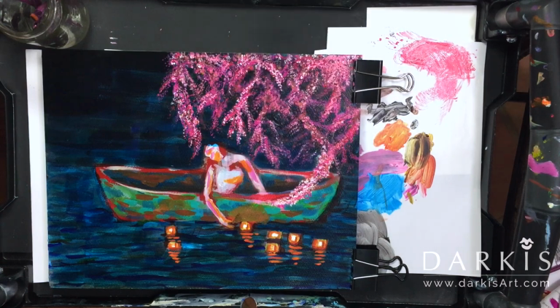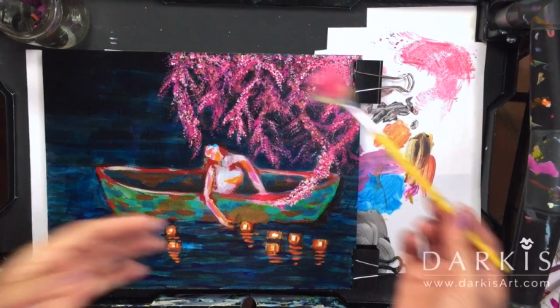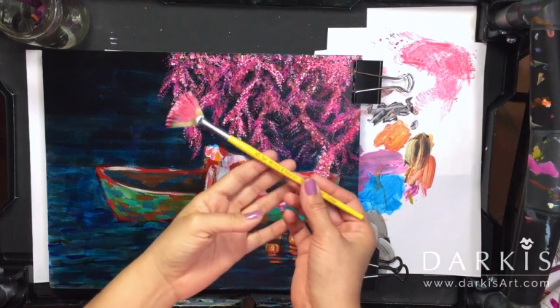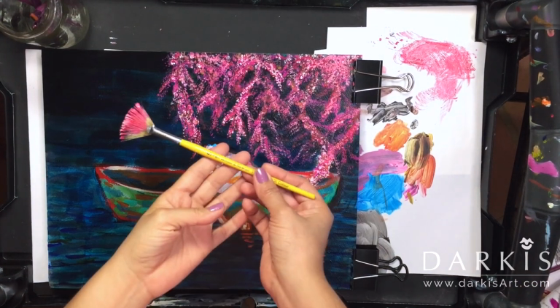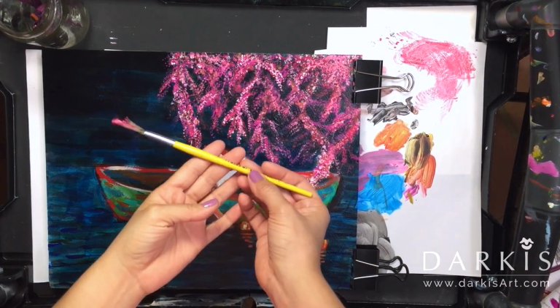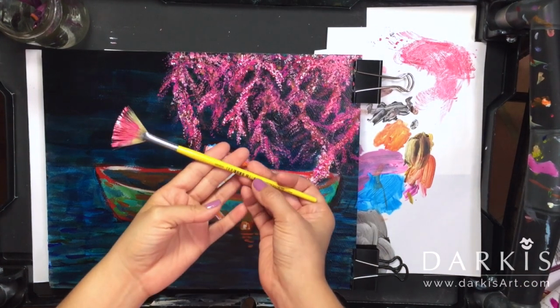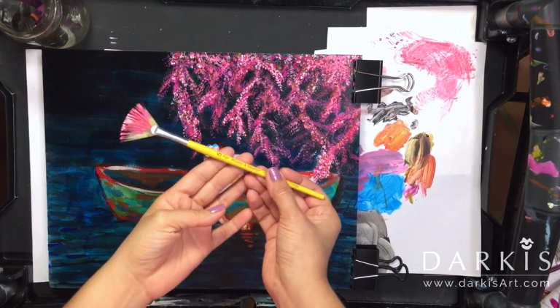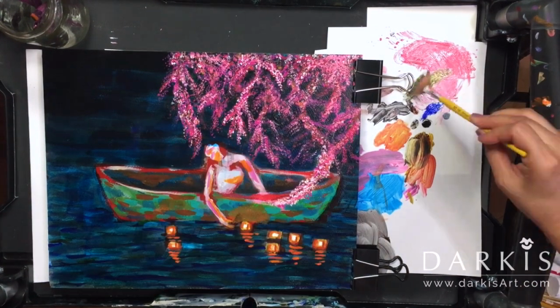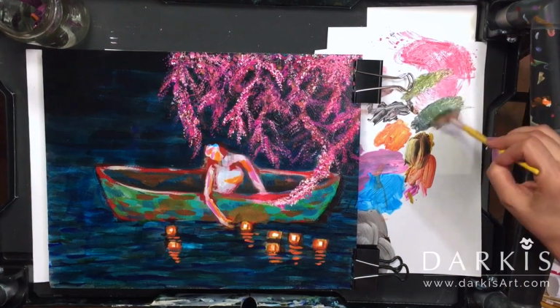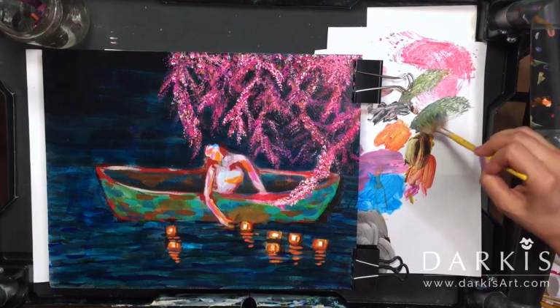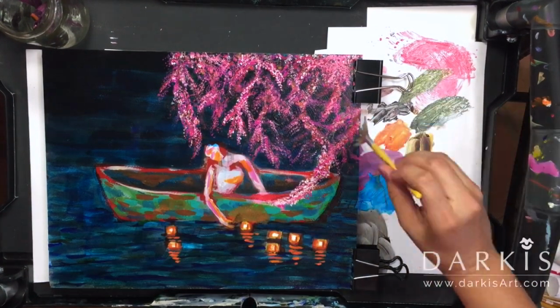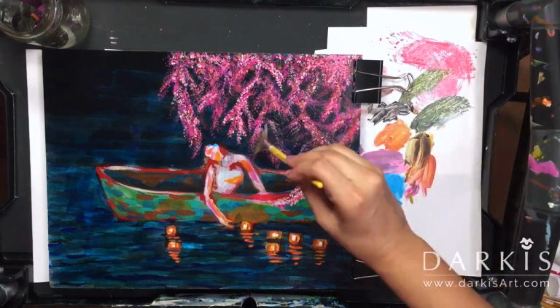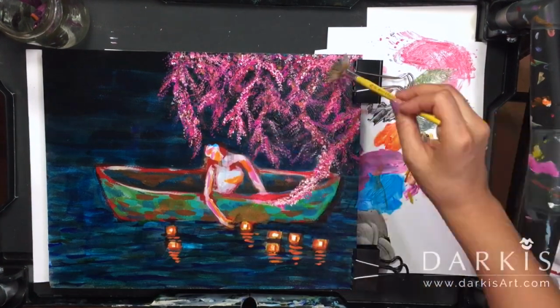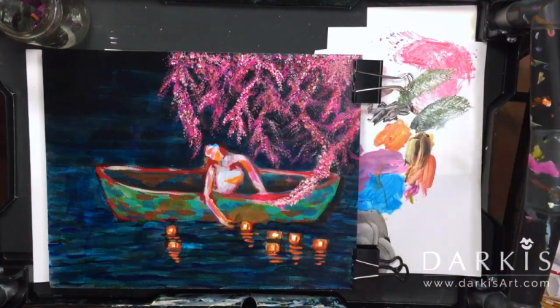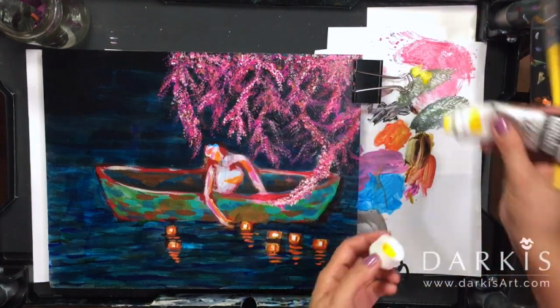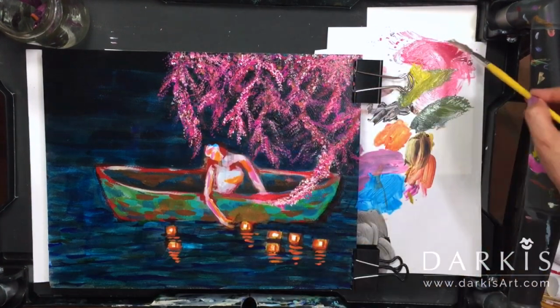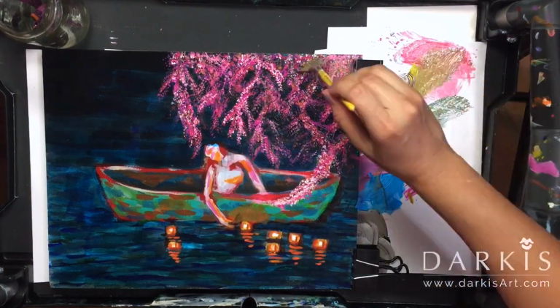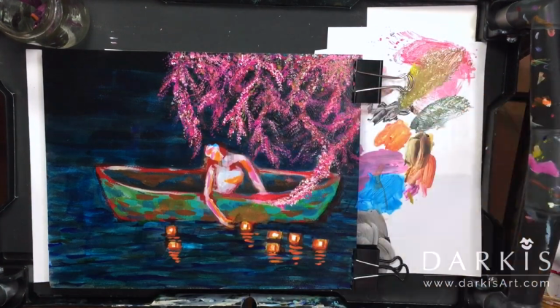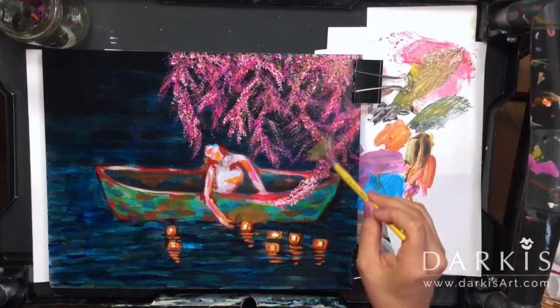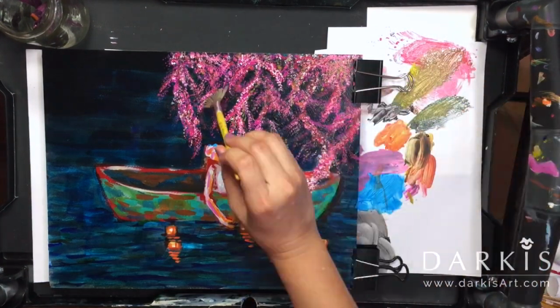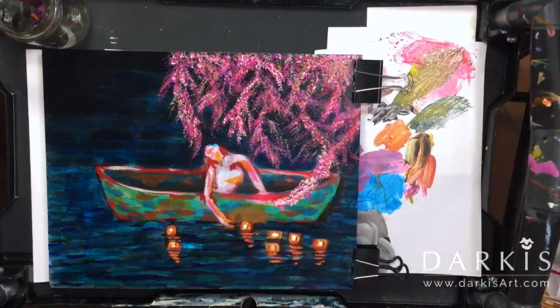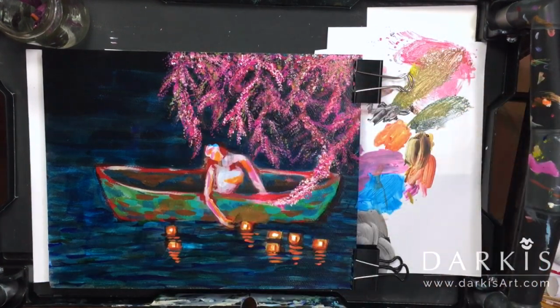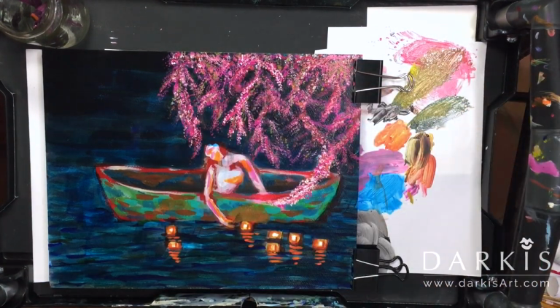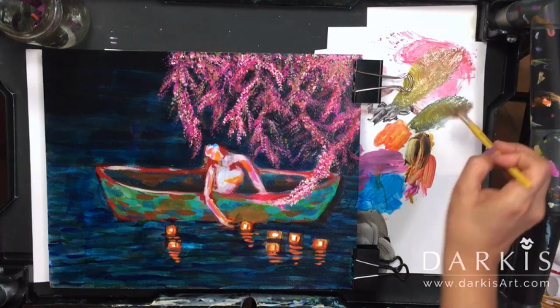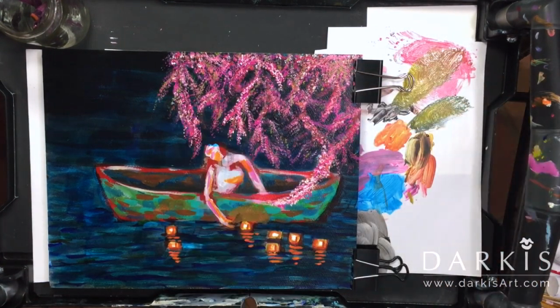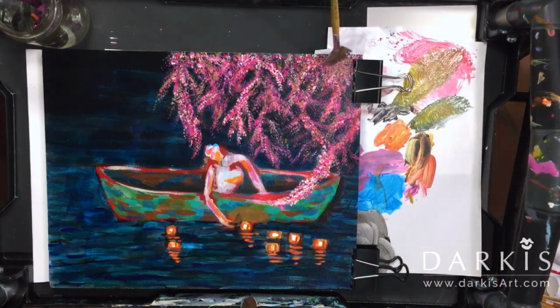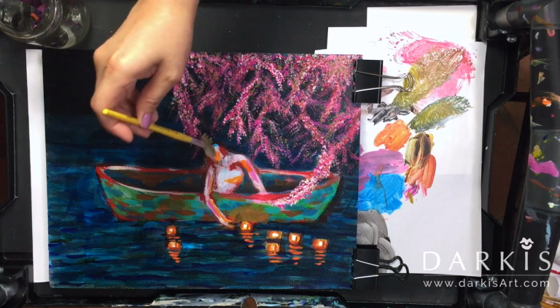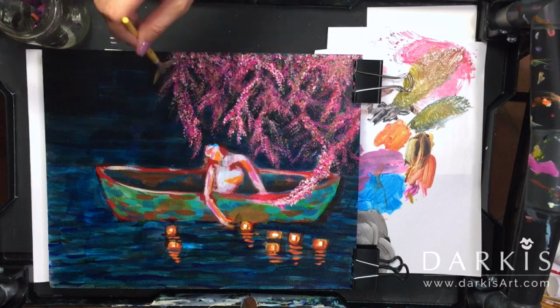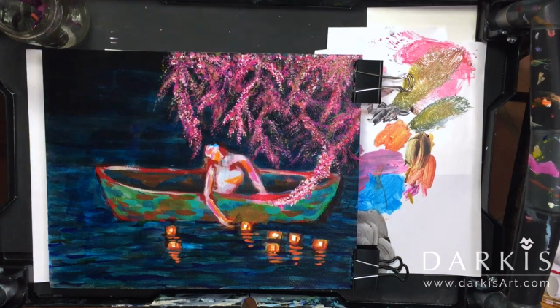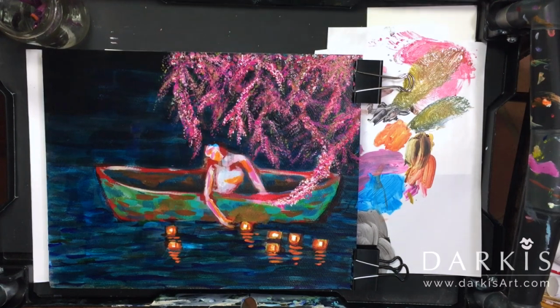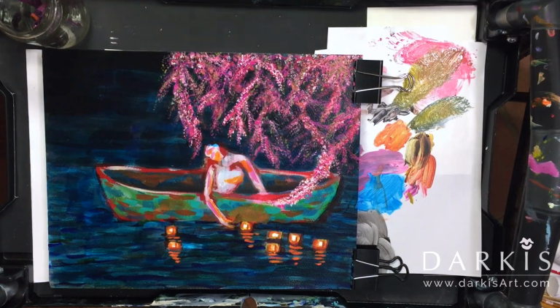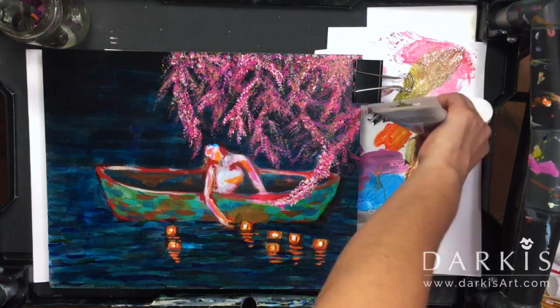I also threw in some leaves by mixing Ultramarine Blue and Cadmium Yellow.